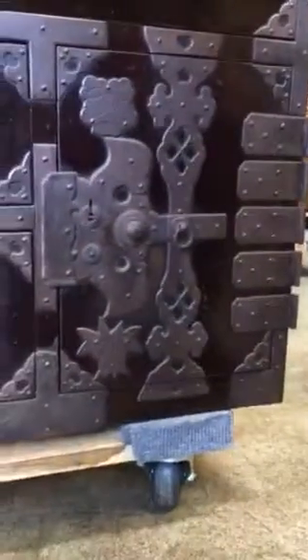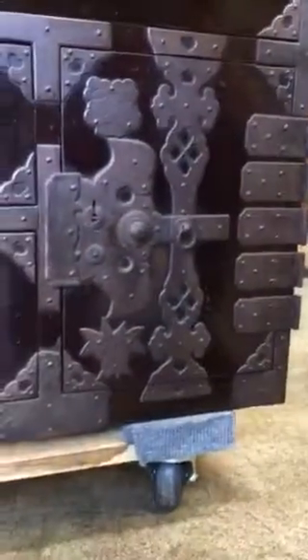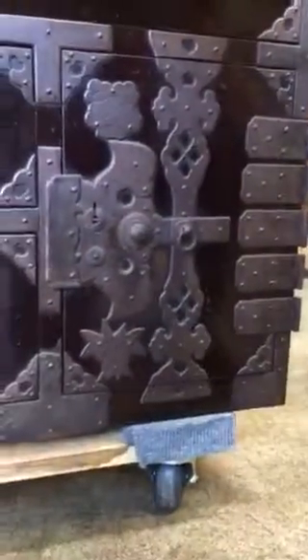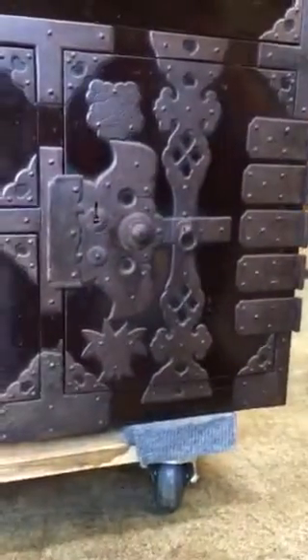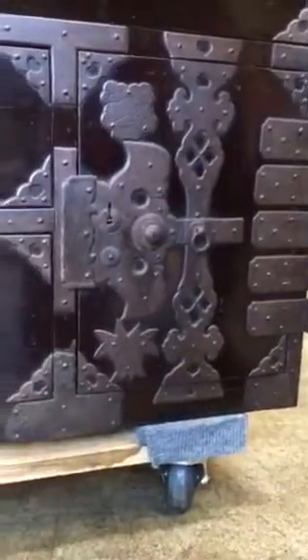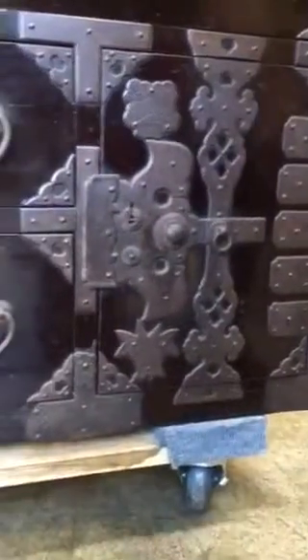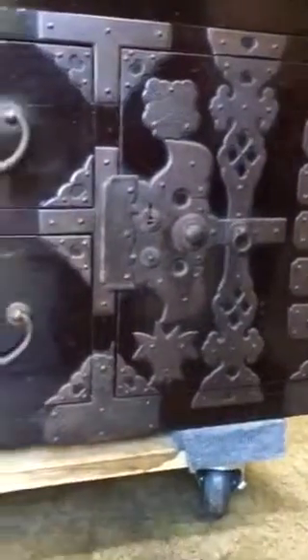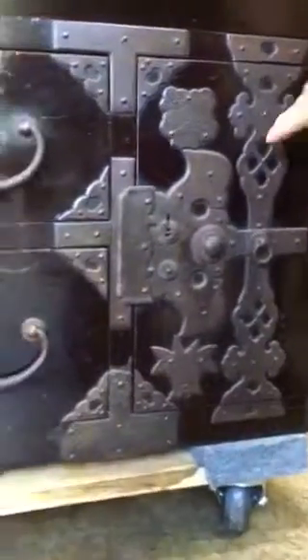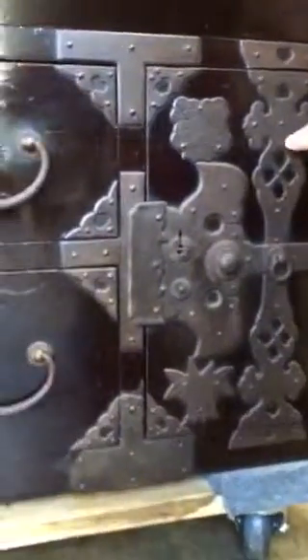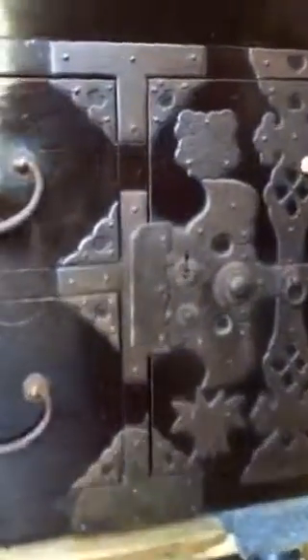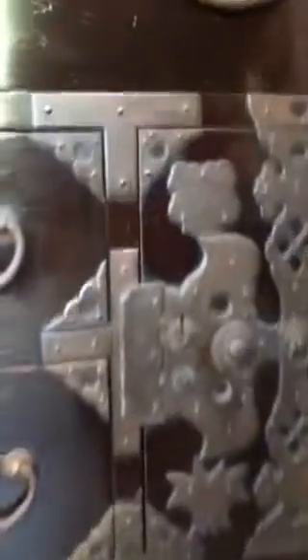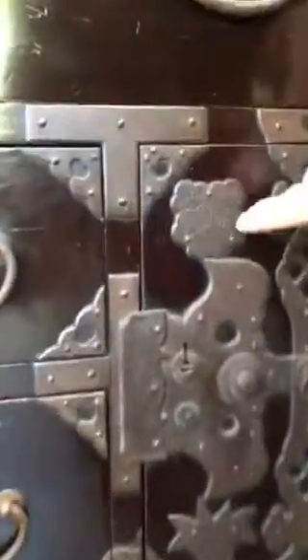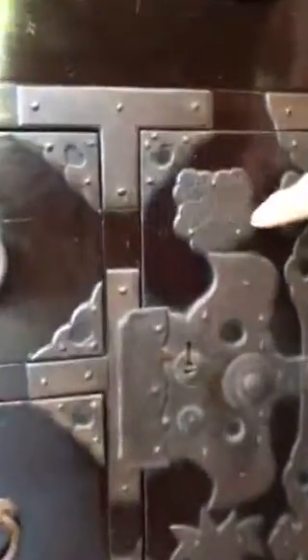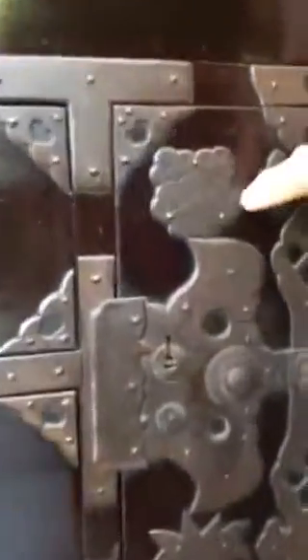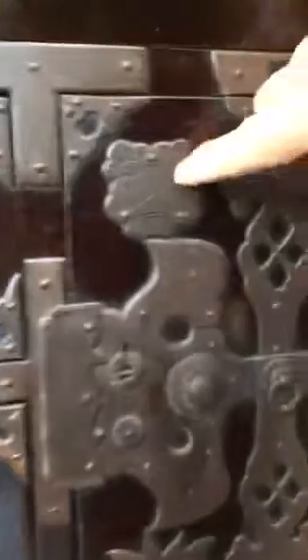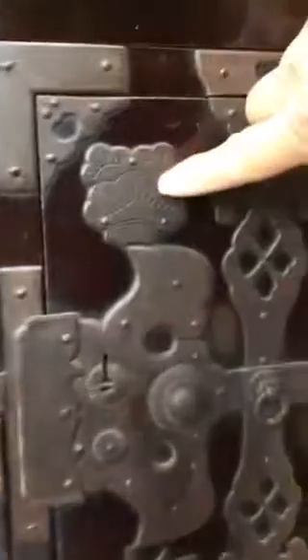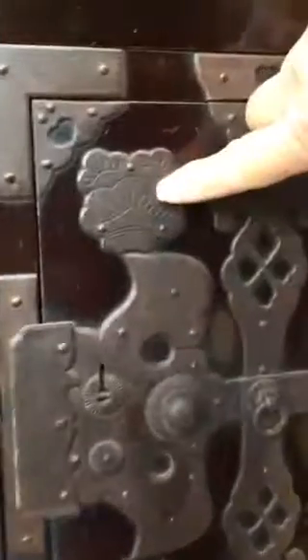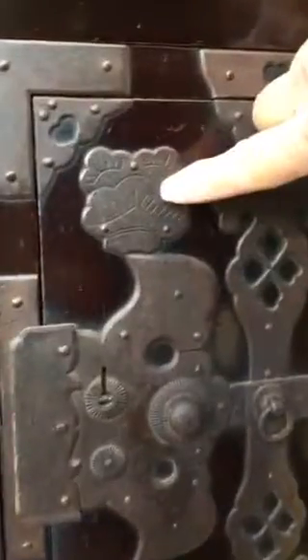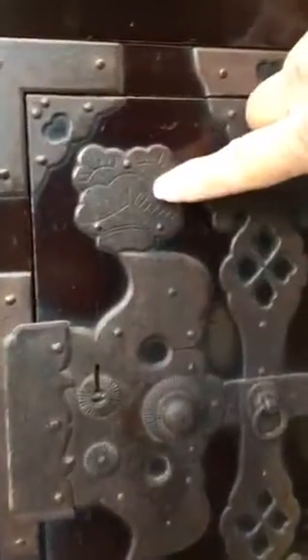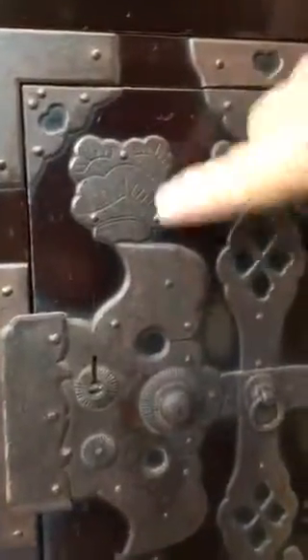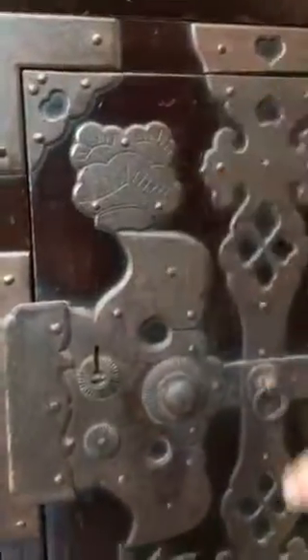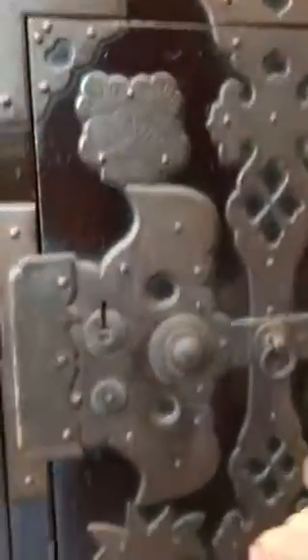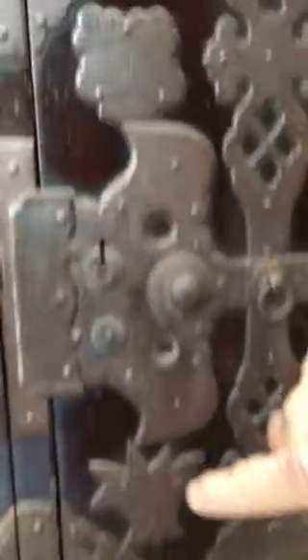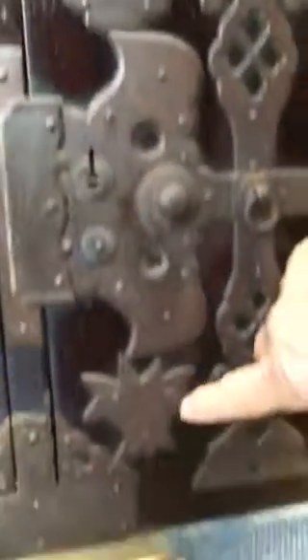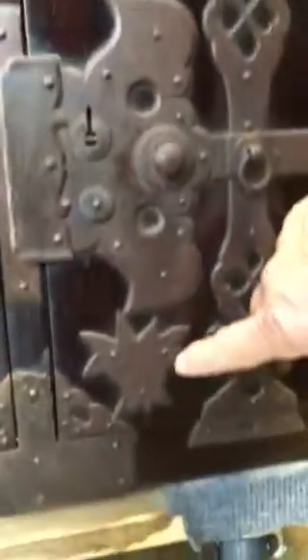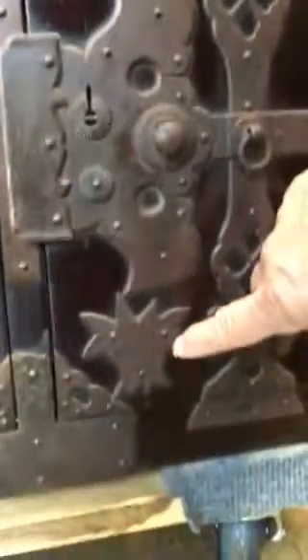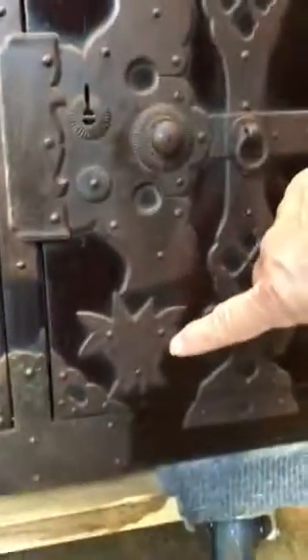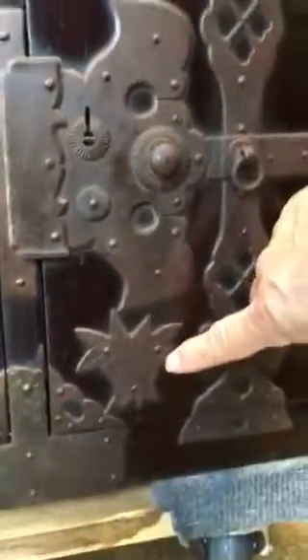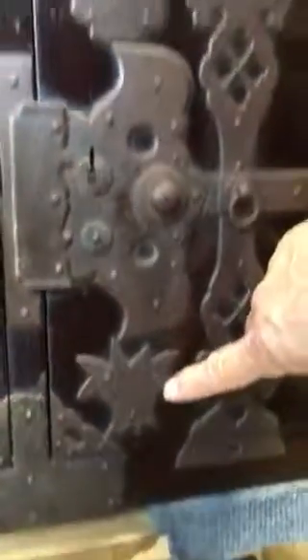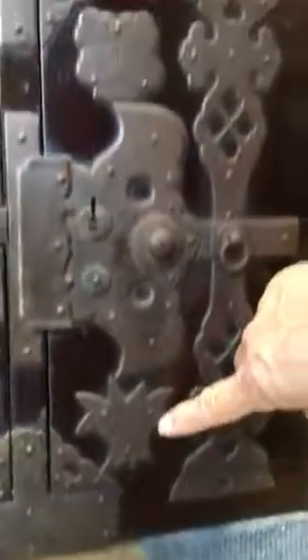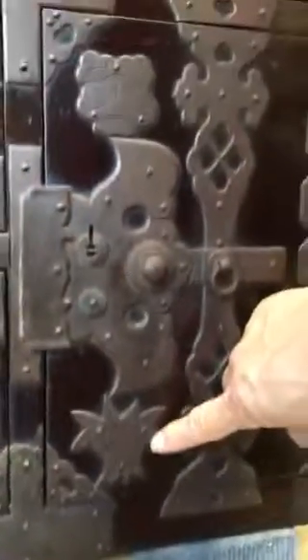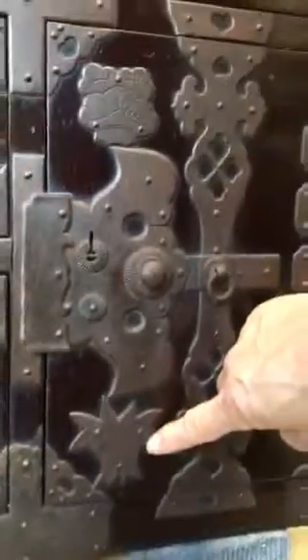It also has on the hinge door the pine tree and bamboo design.